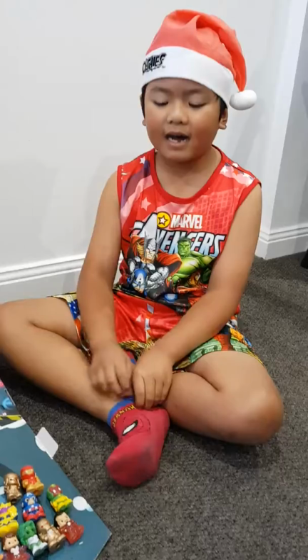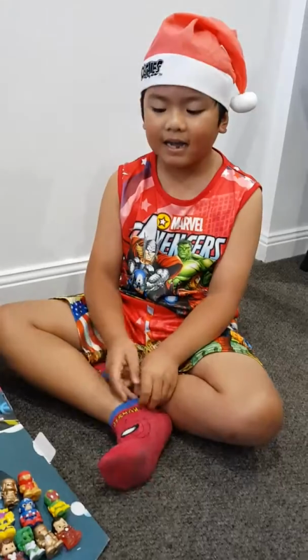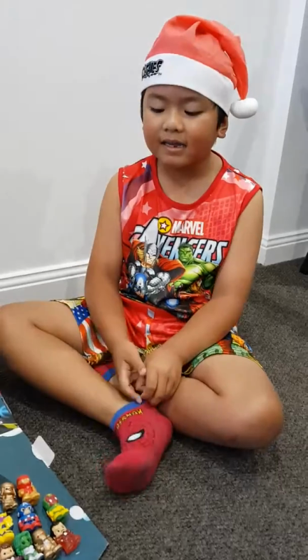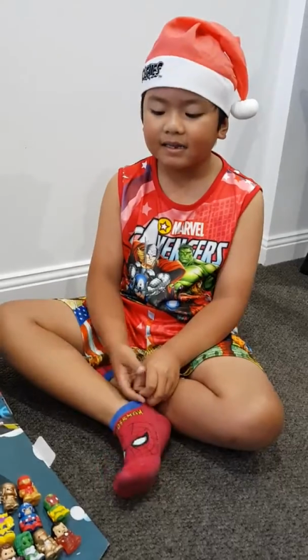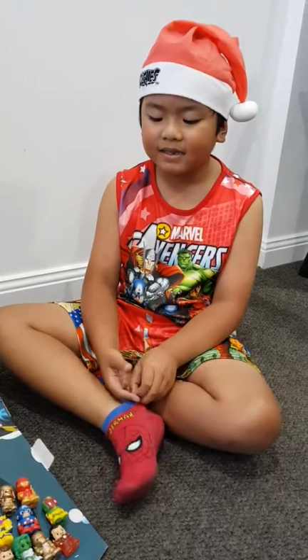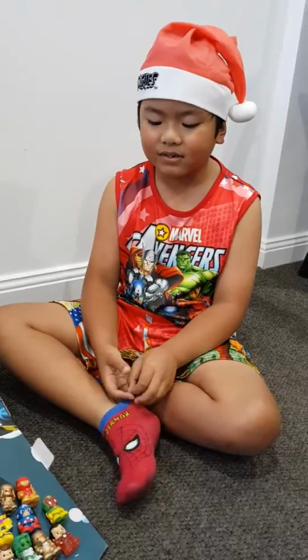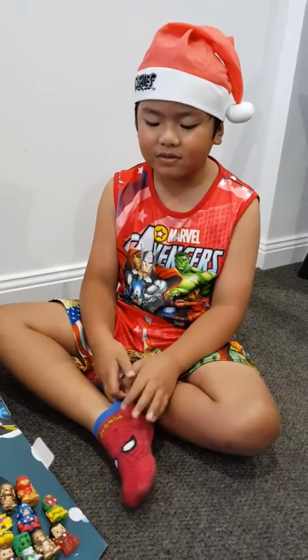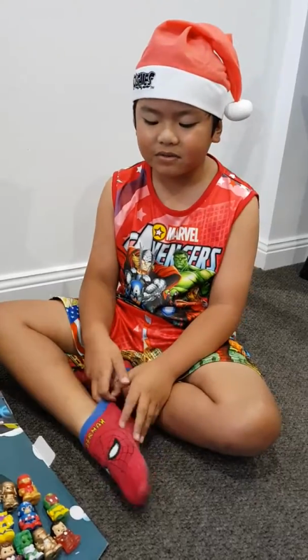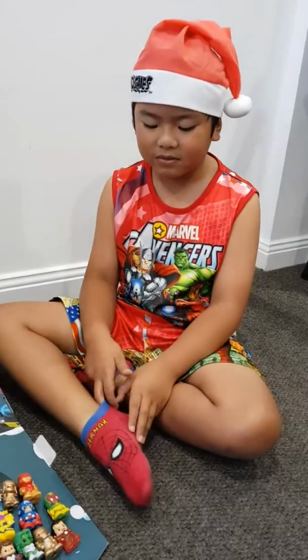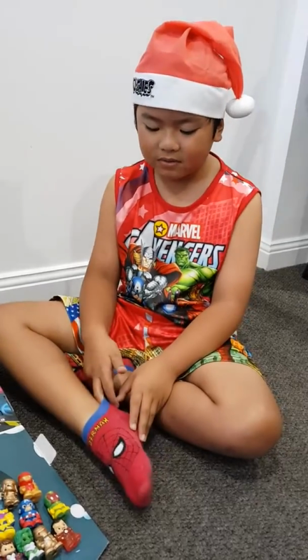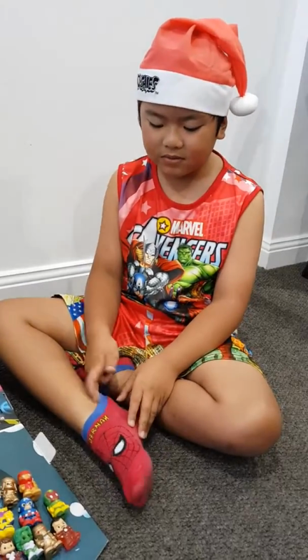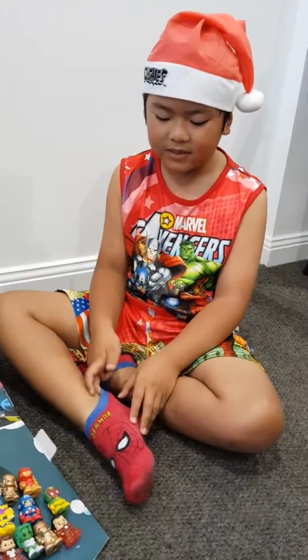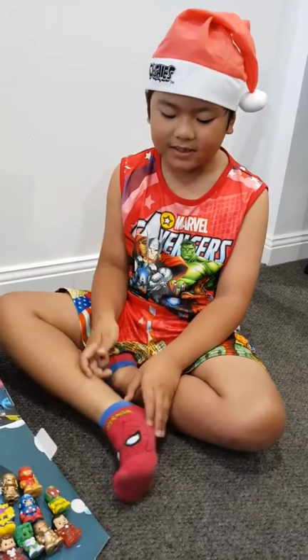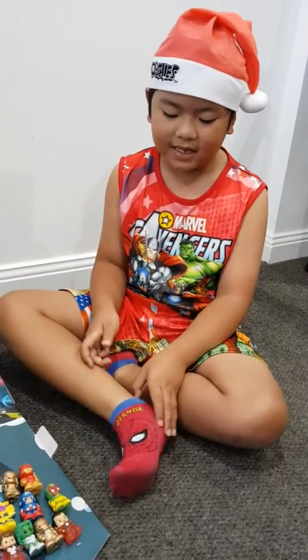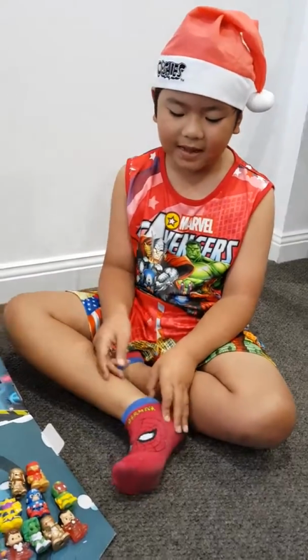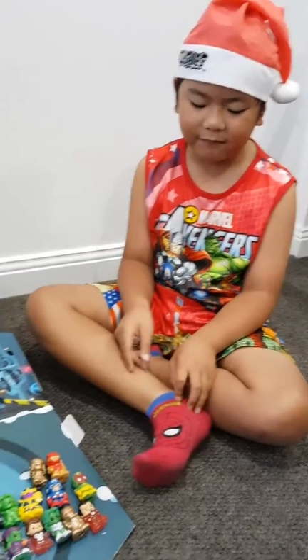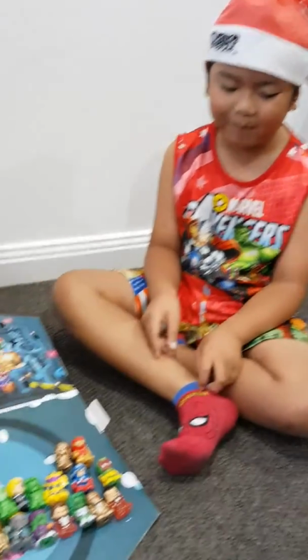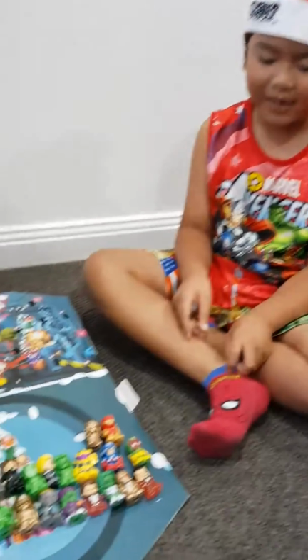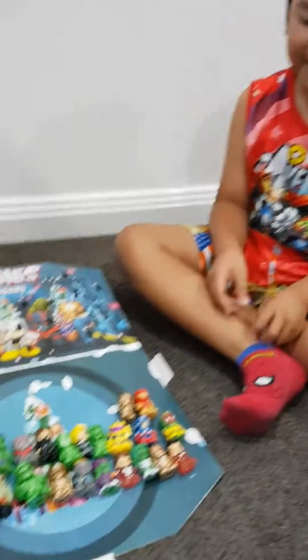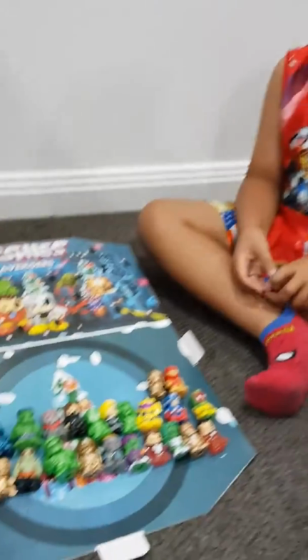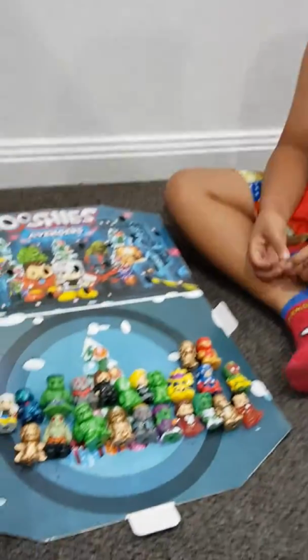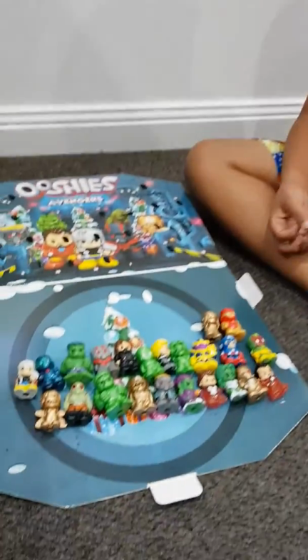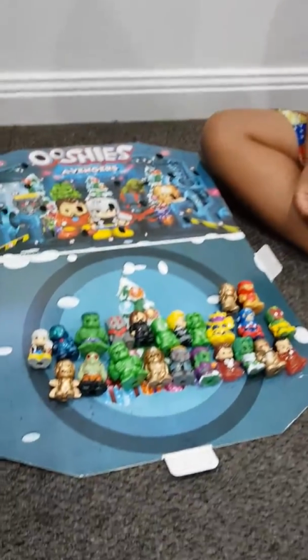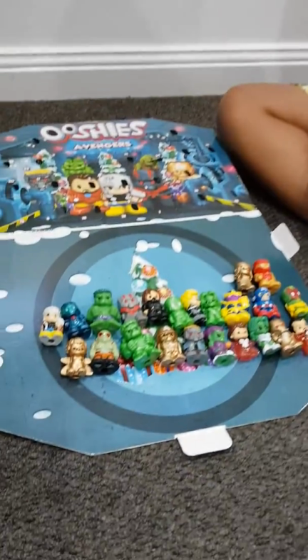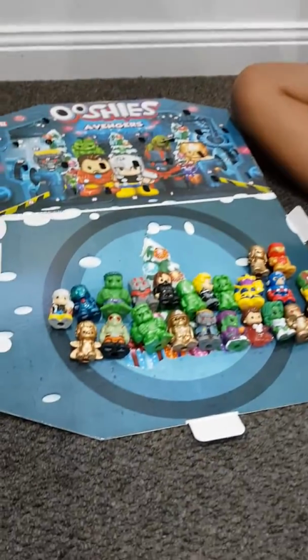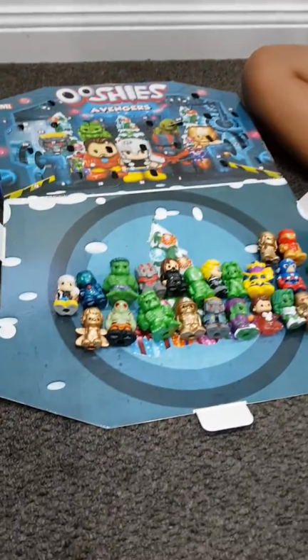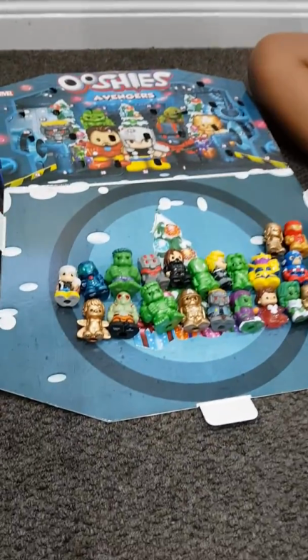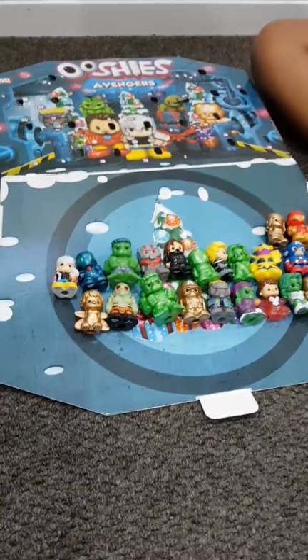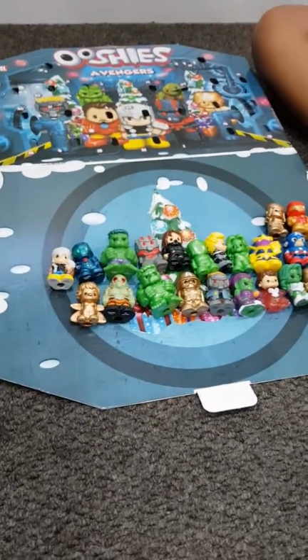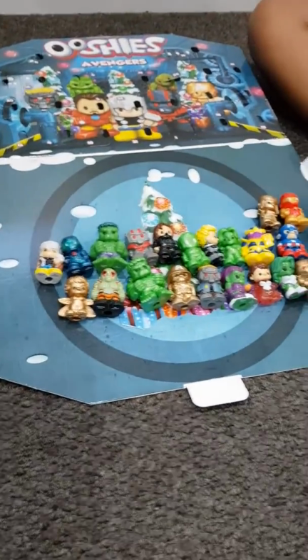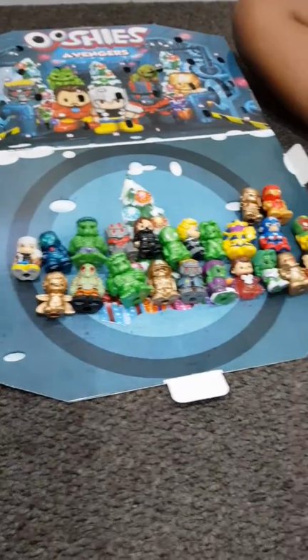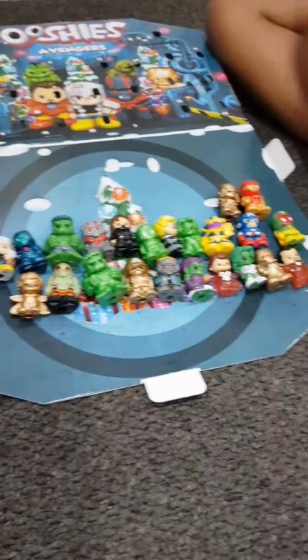Hi, these are all the Yushis I have from the advent calendar, and I'm going to name all of them.